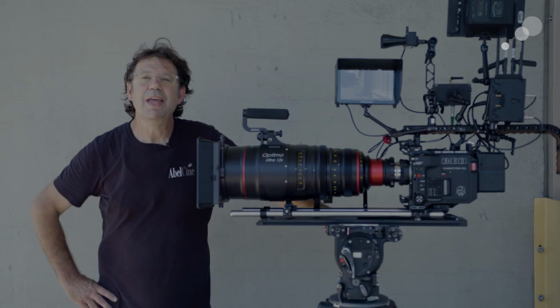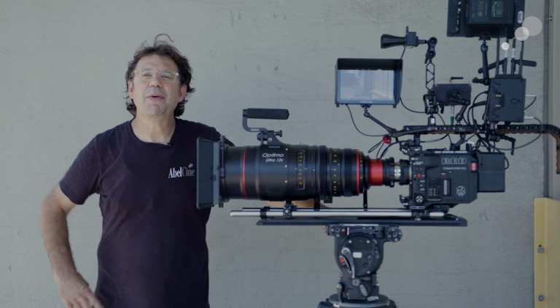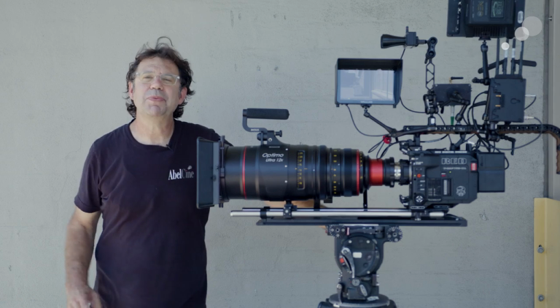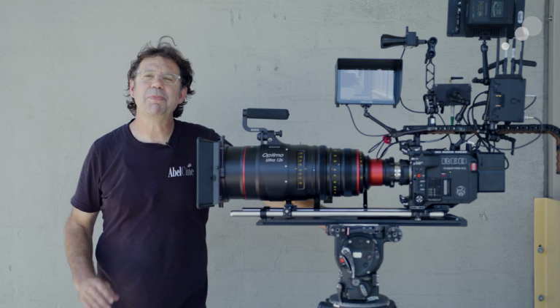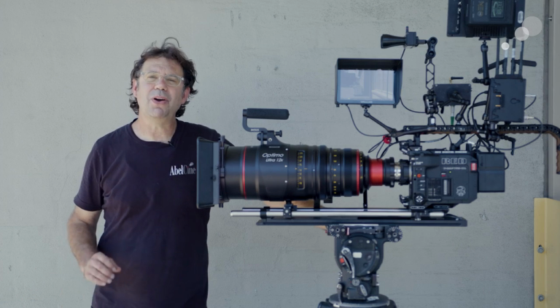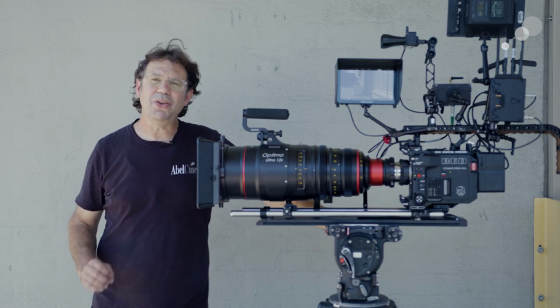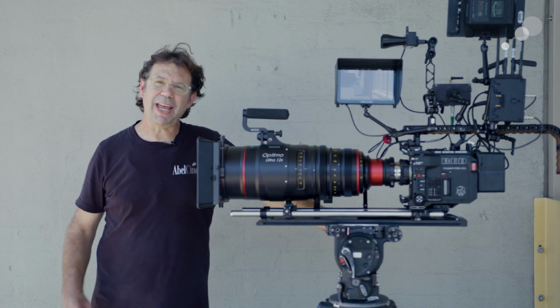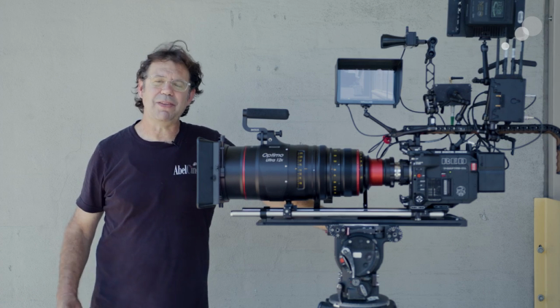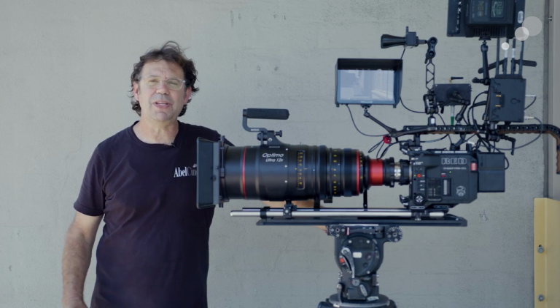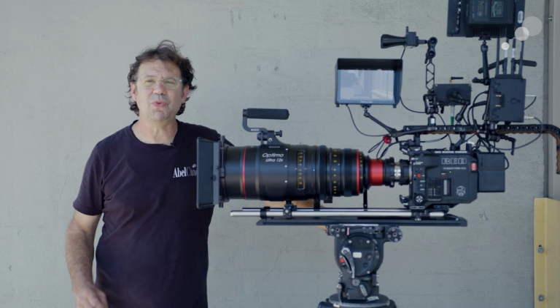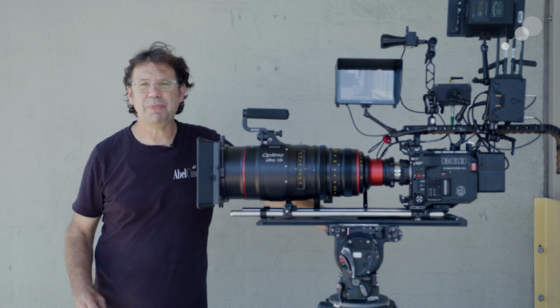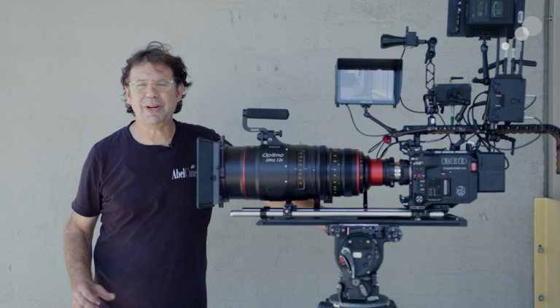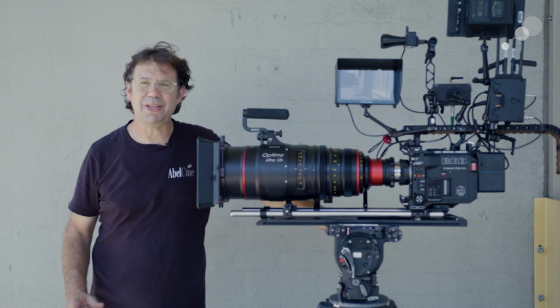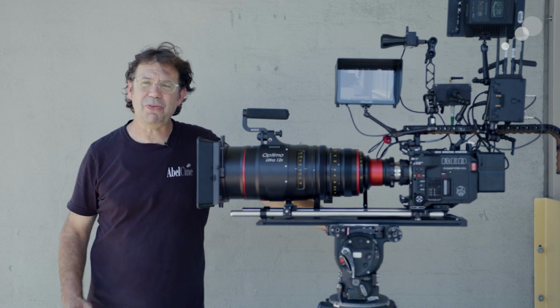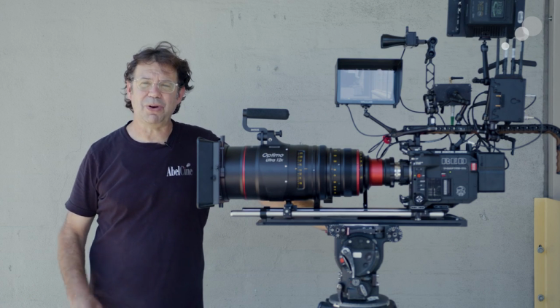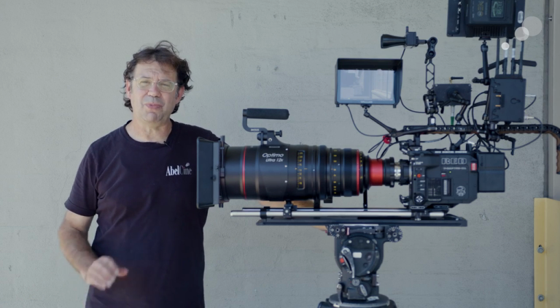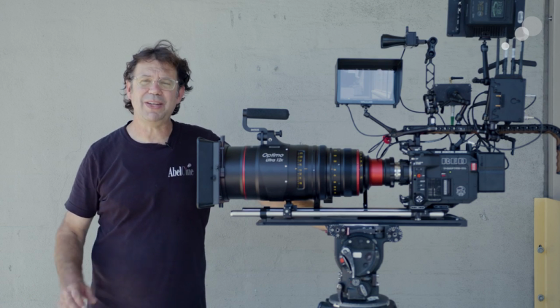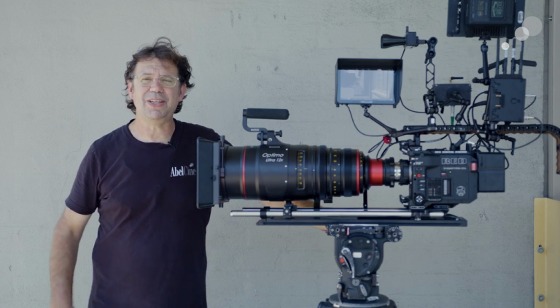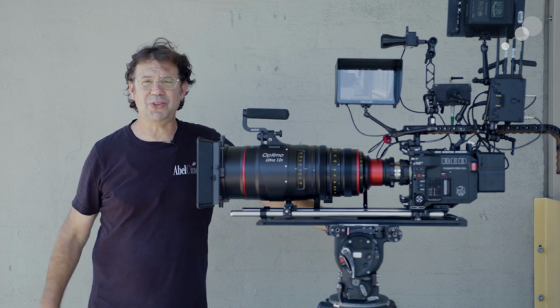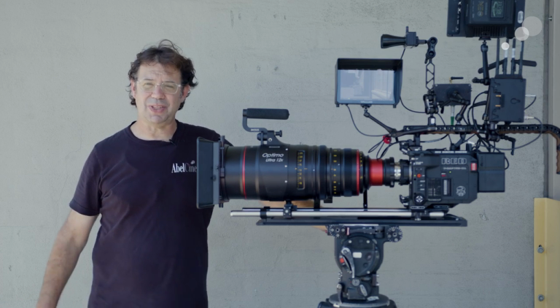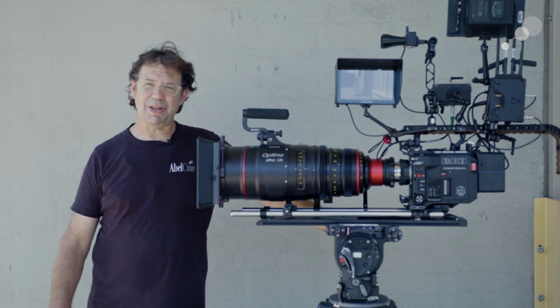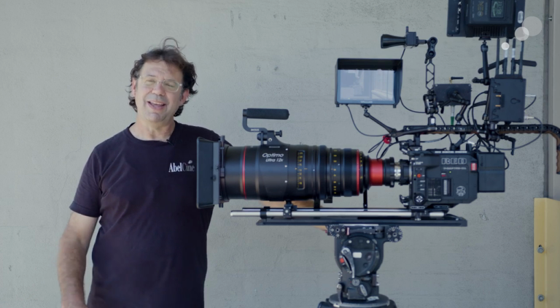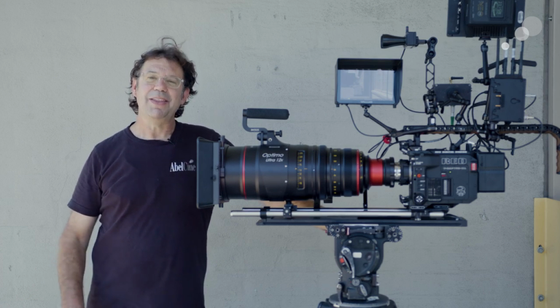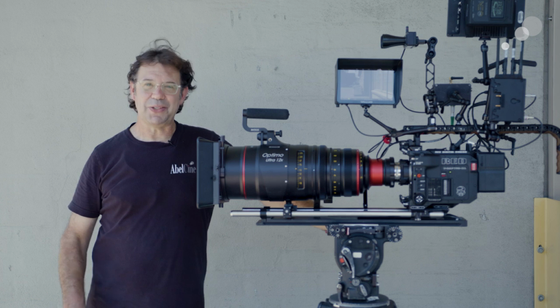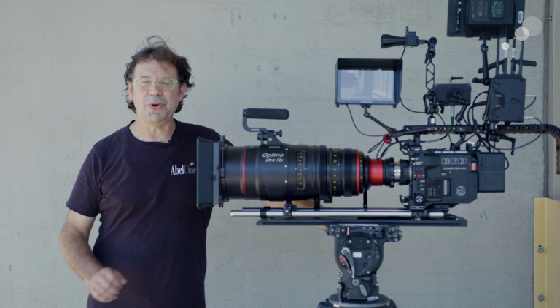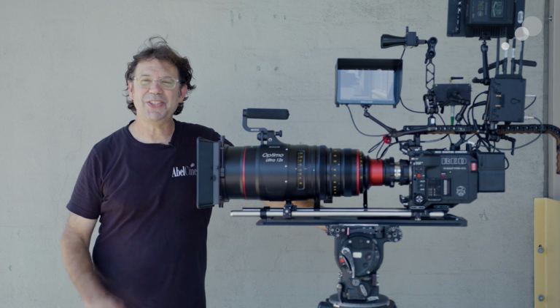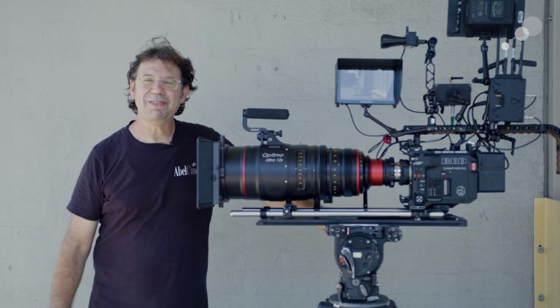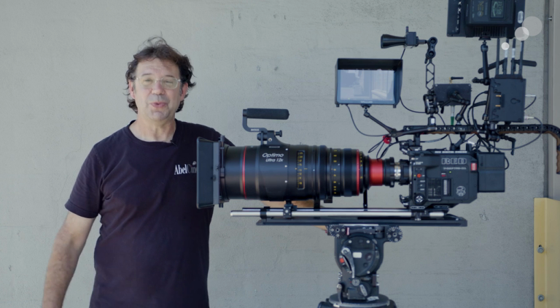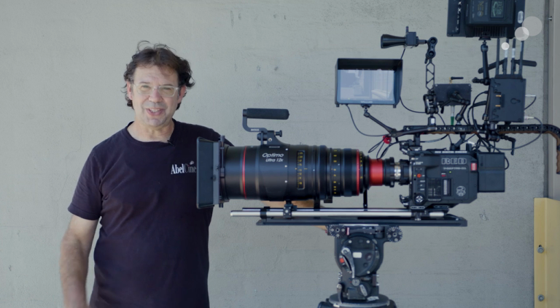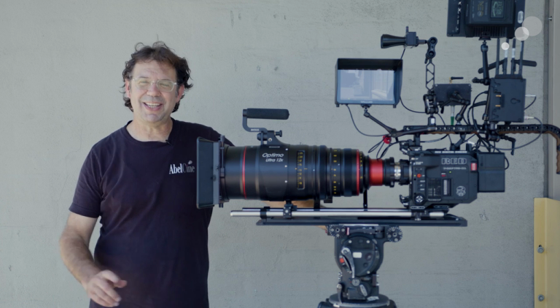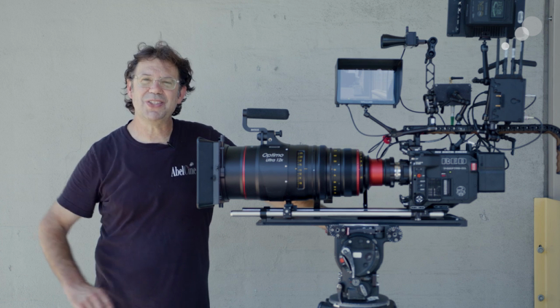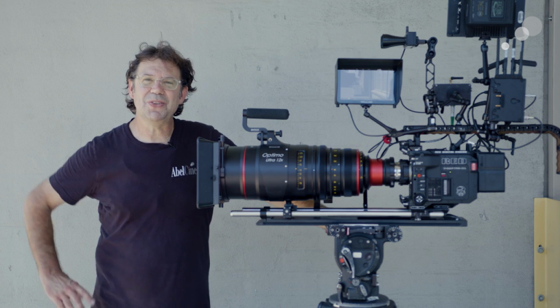That wraps up our look at the V-Raptor XL from Red Digital Cinema. Thanks for watching. We'll see you again soon.